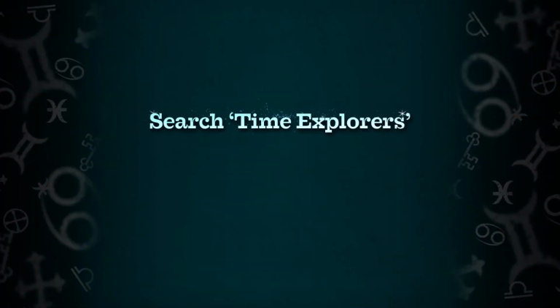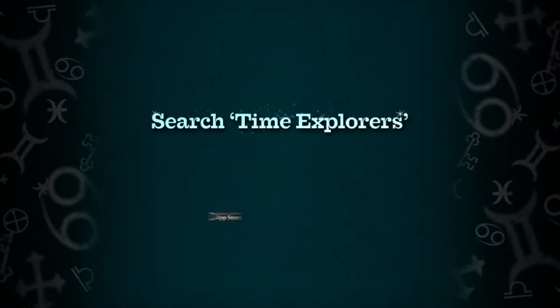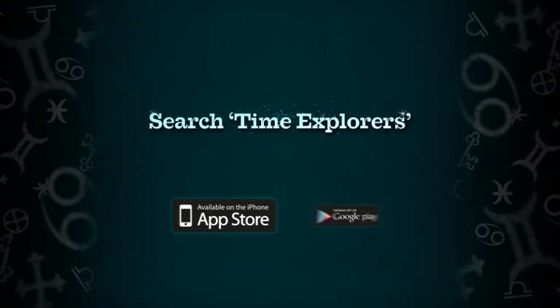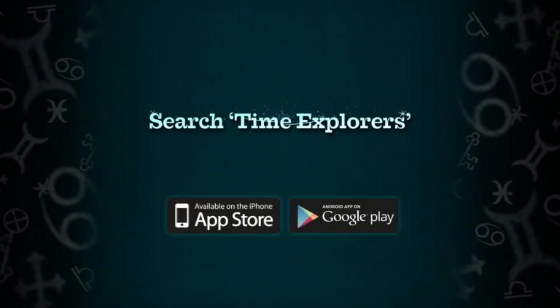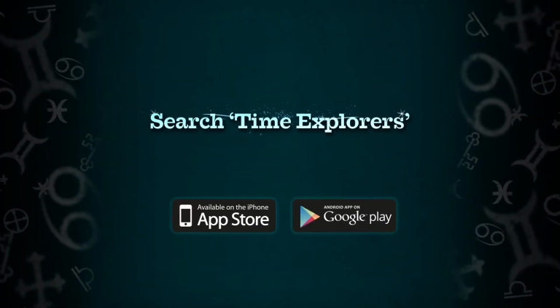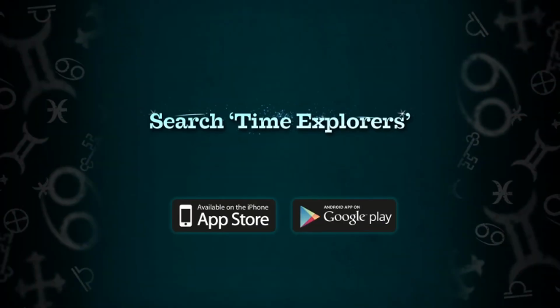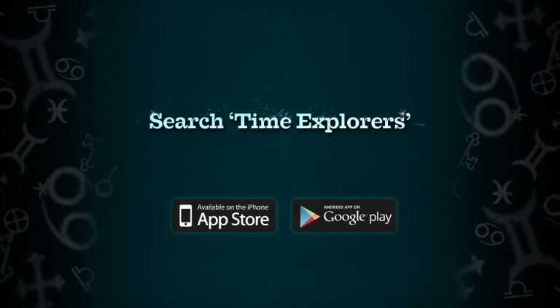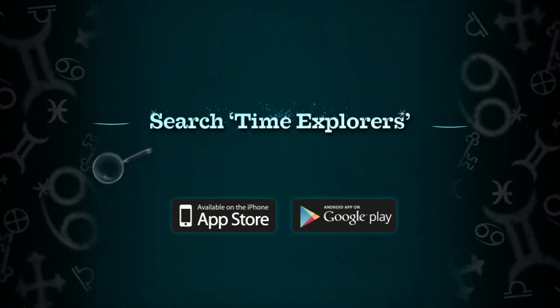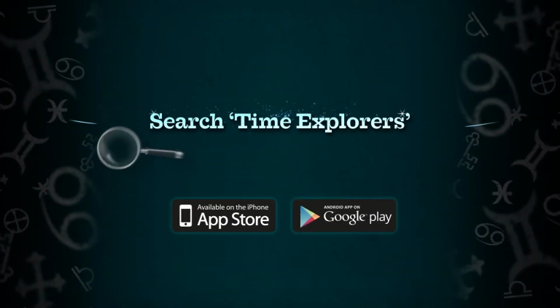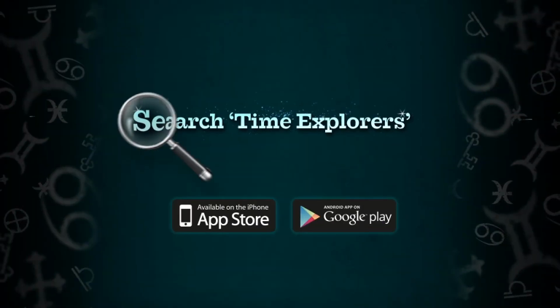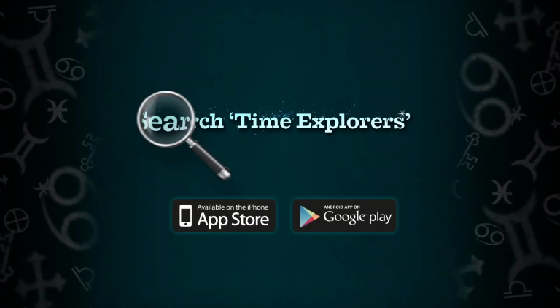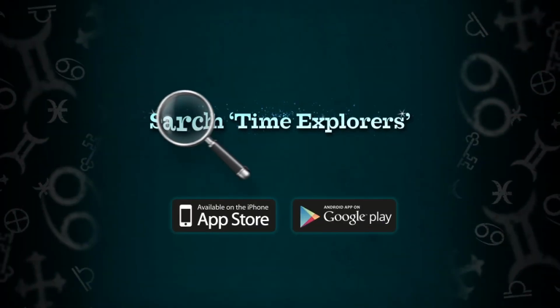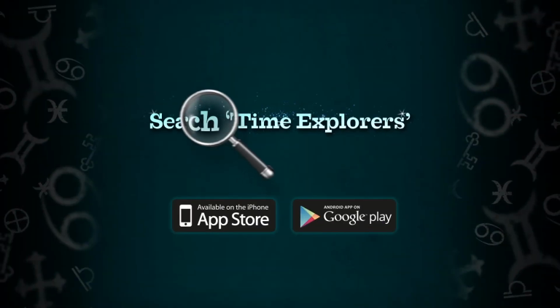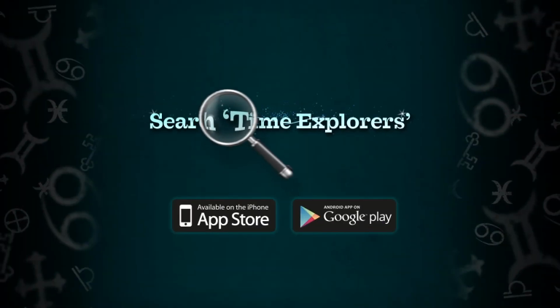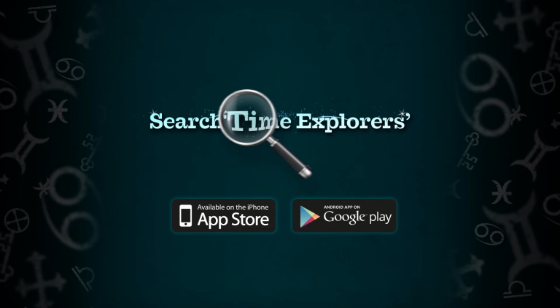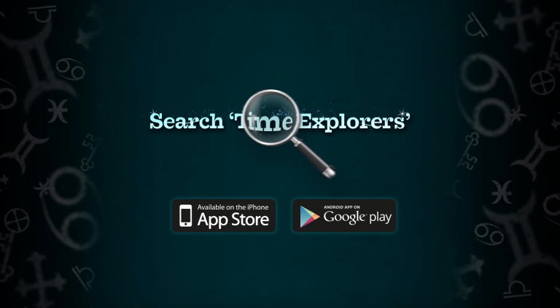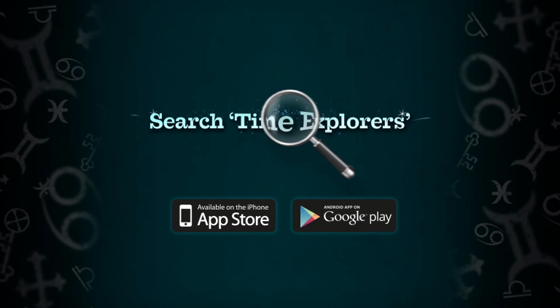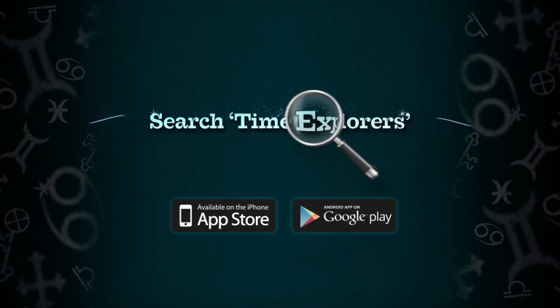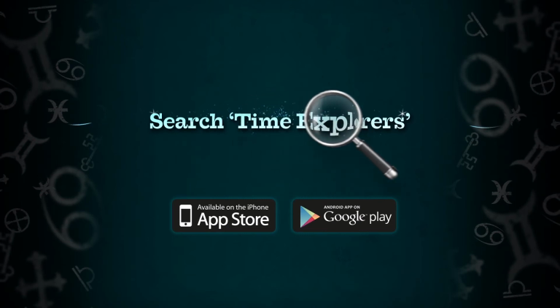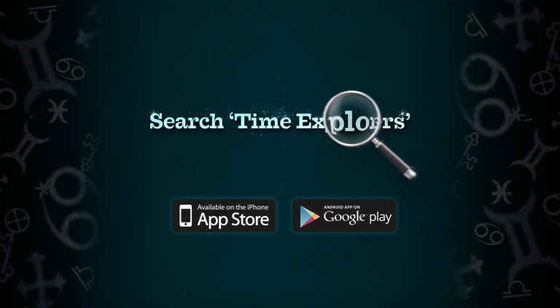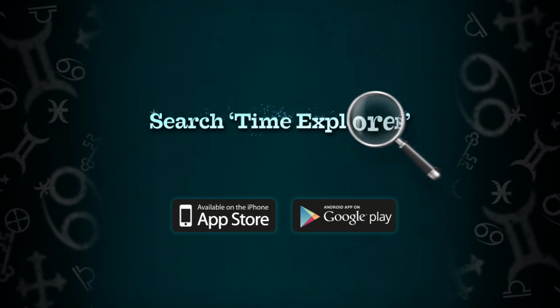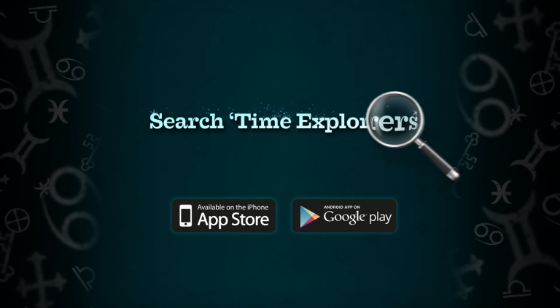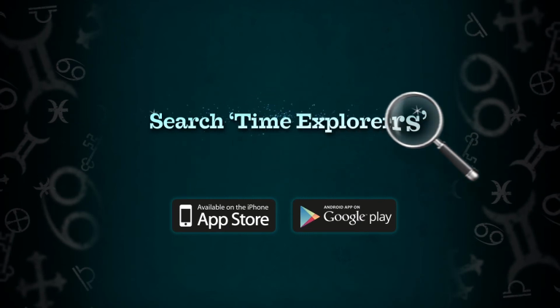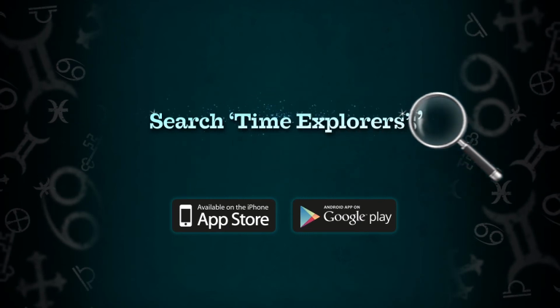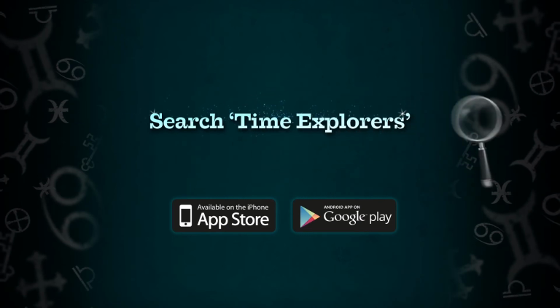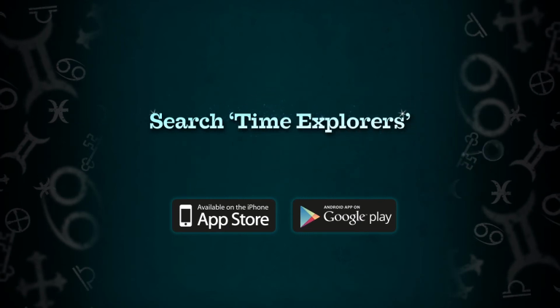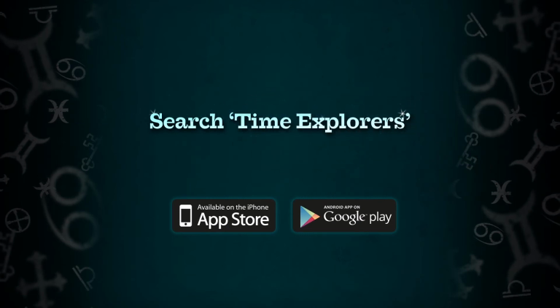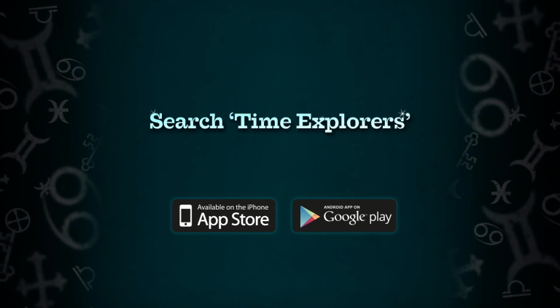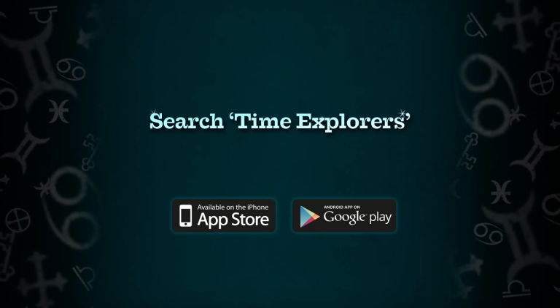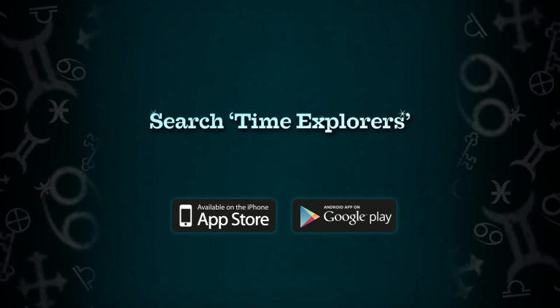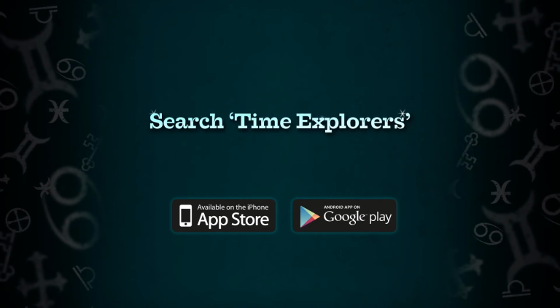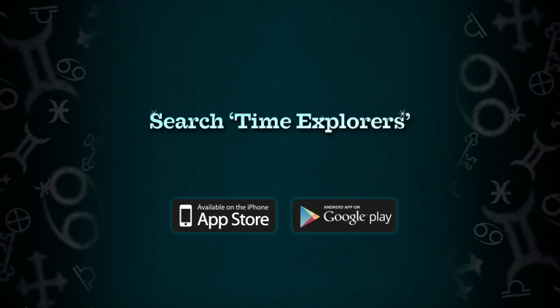Time is ticking, Explorers. Download the app now and start your adventure.